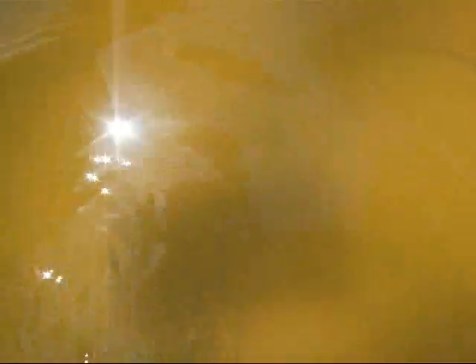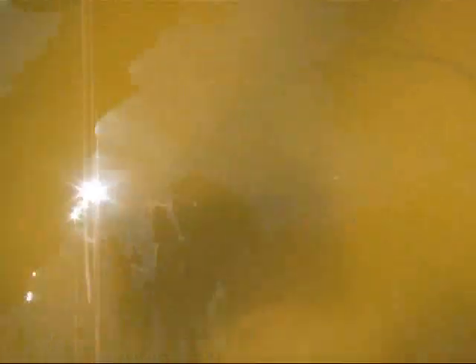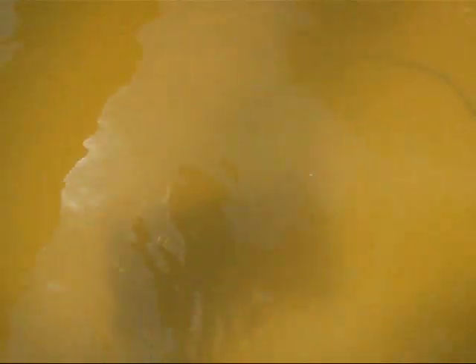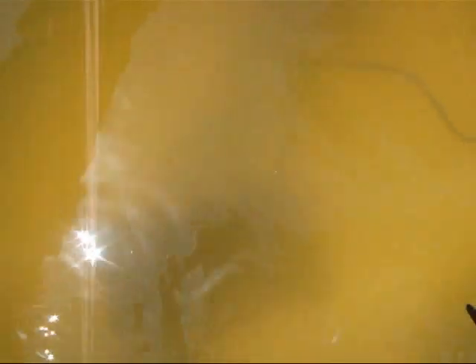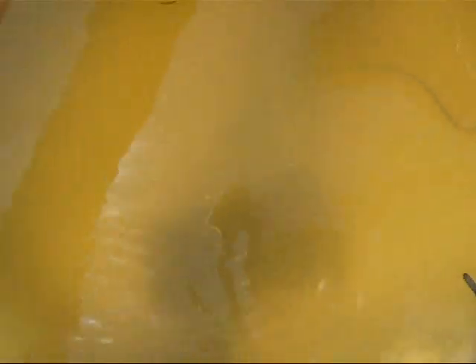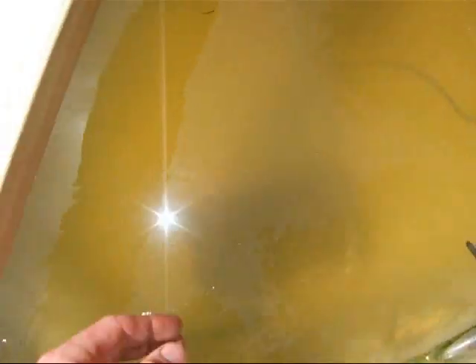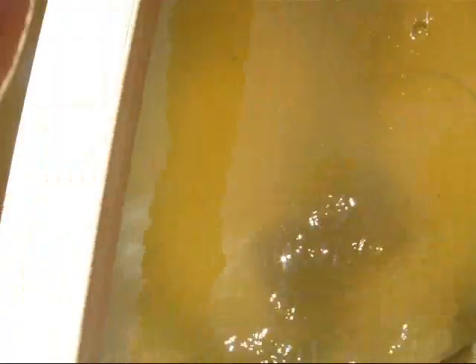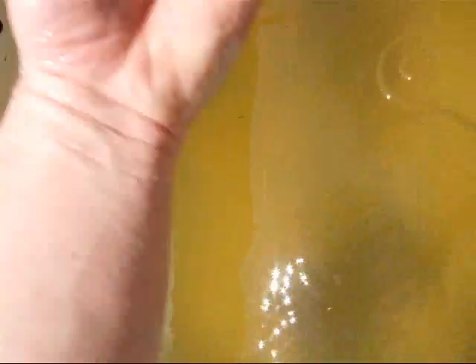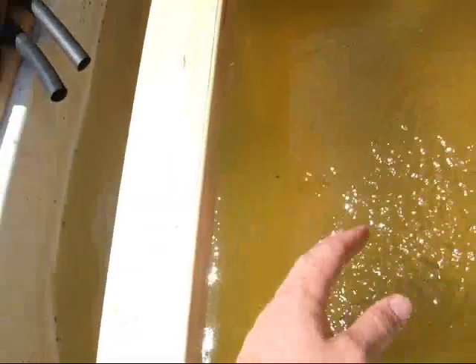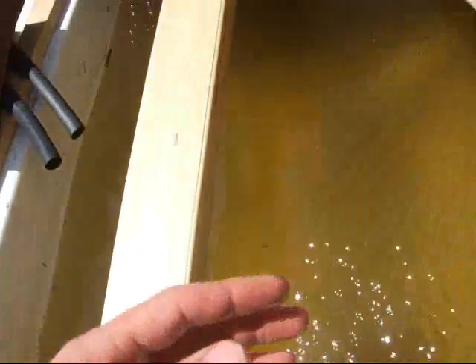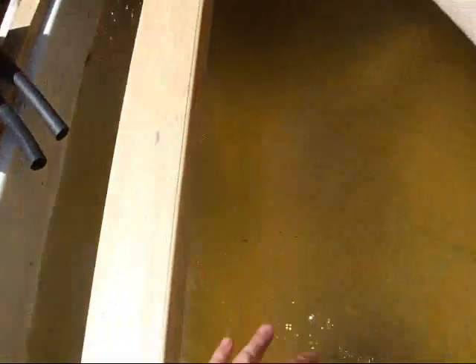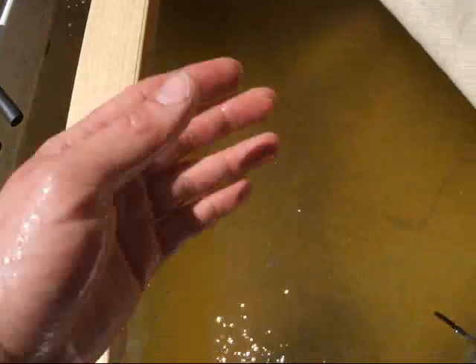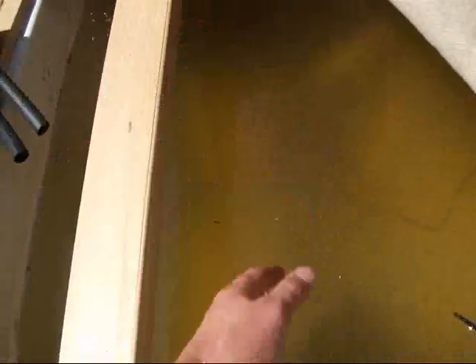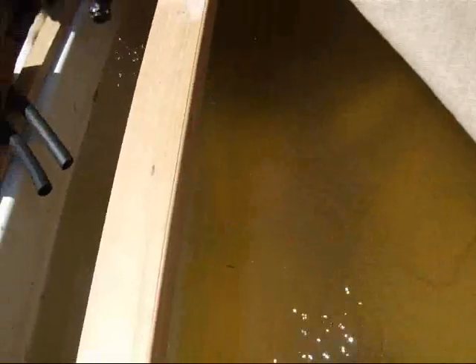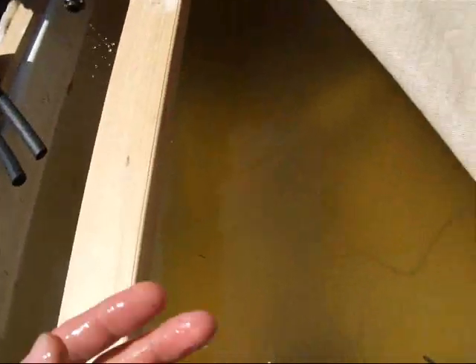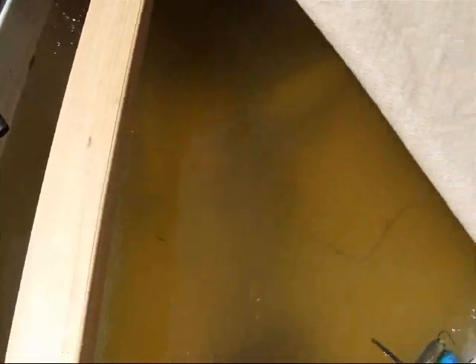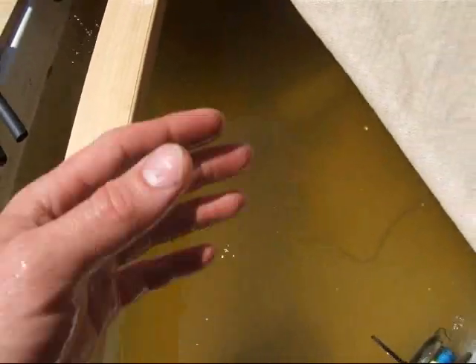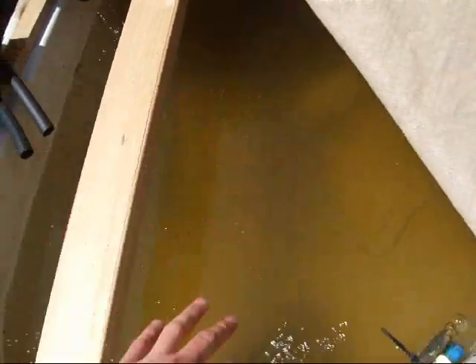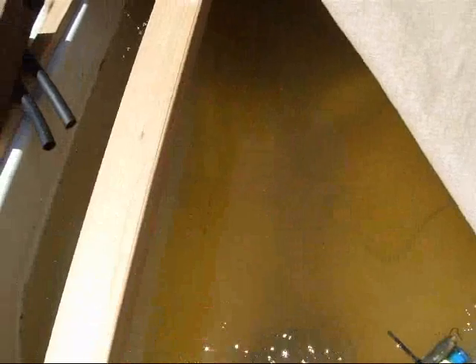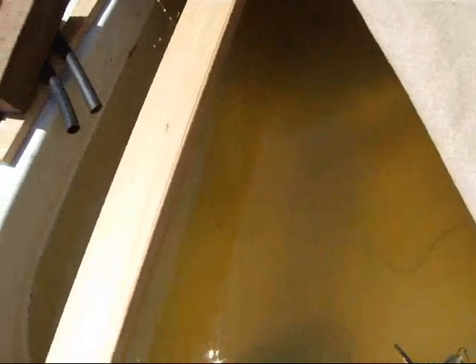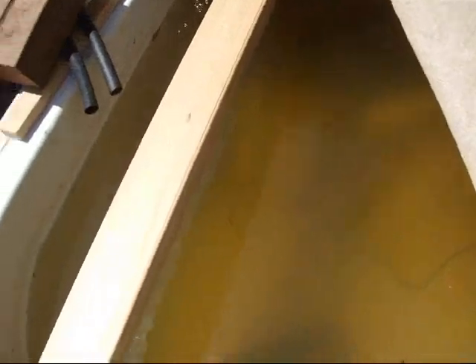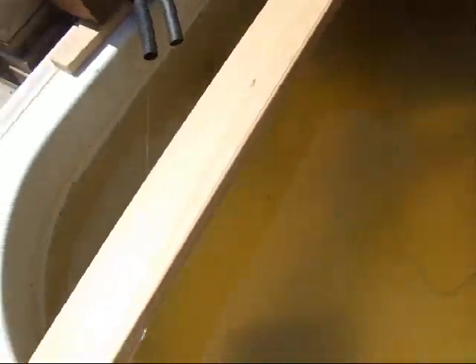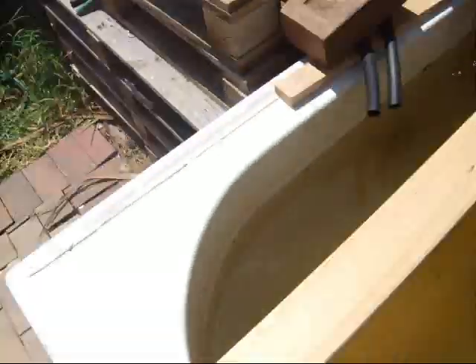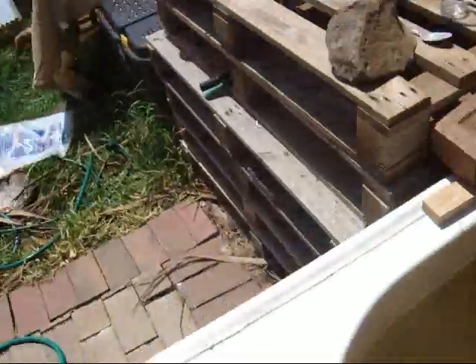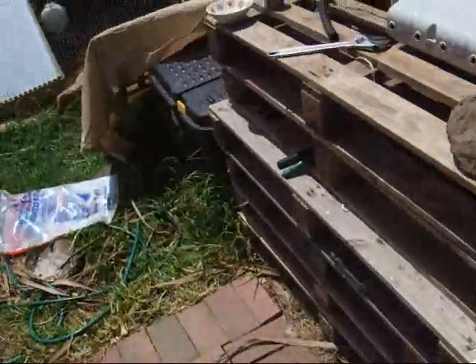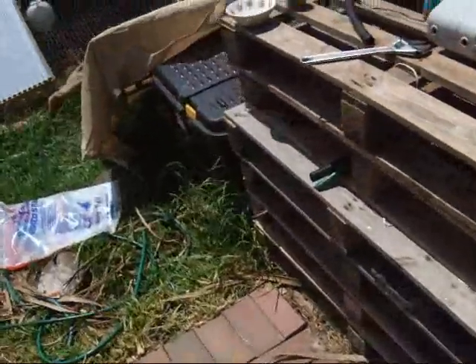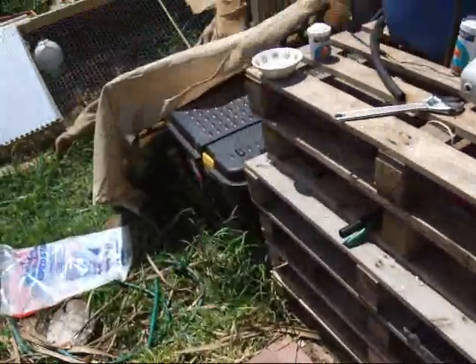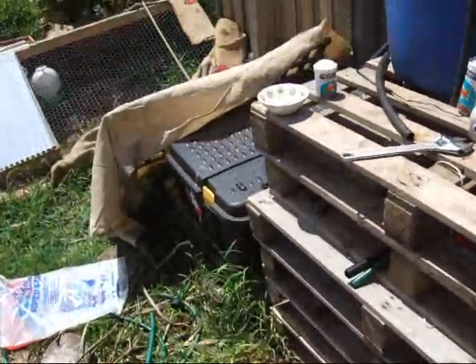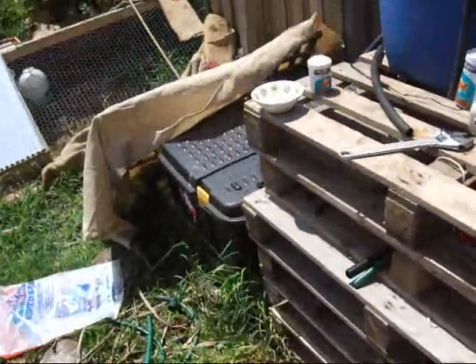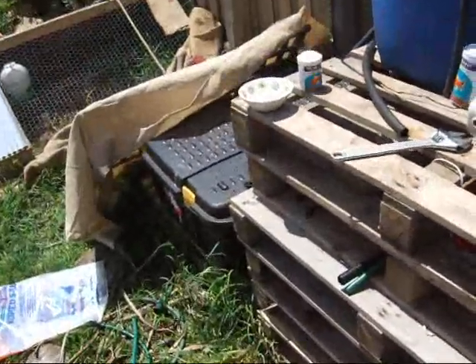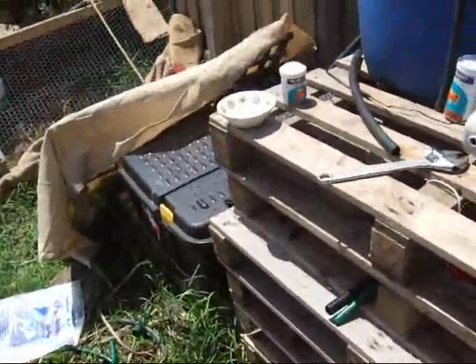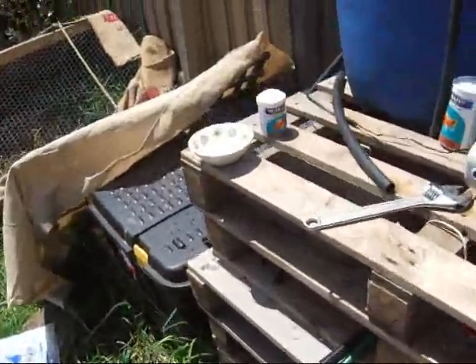I can't see the fish. There's only 5 goldfish and a few yabbies. There's a few yabbies in the sump also.